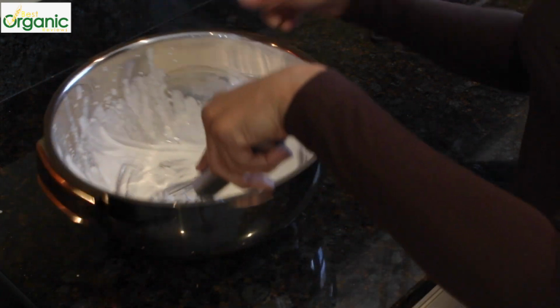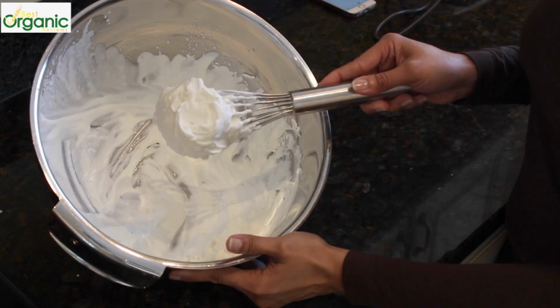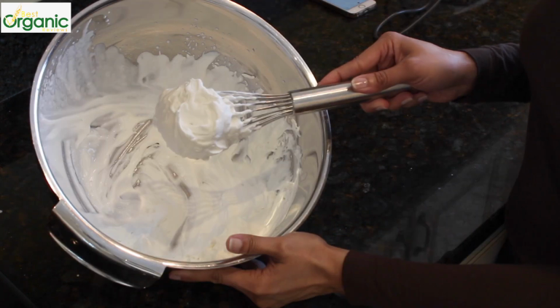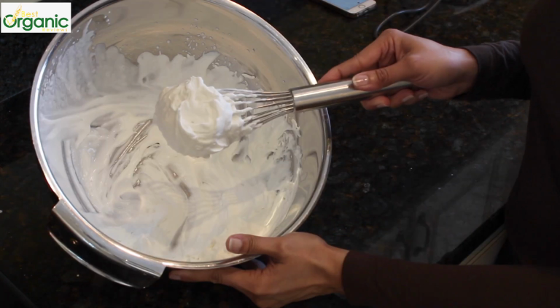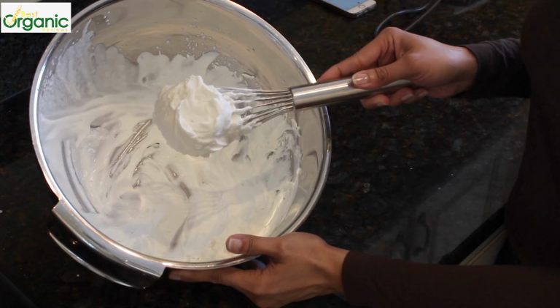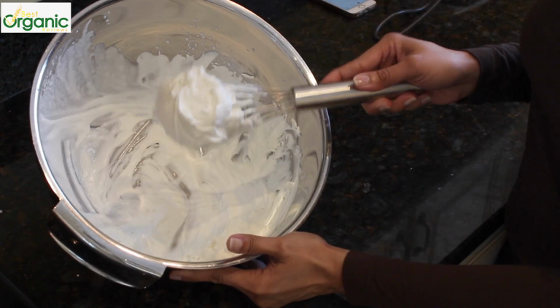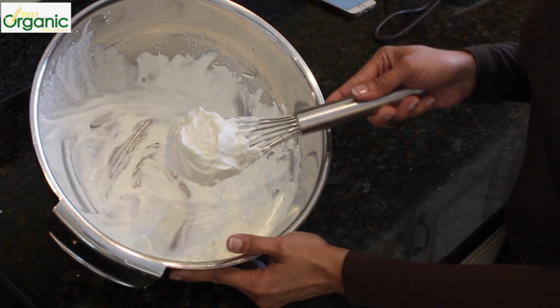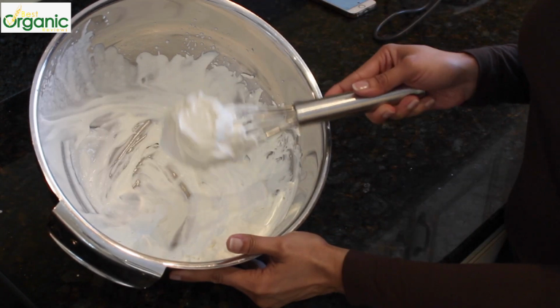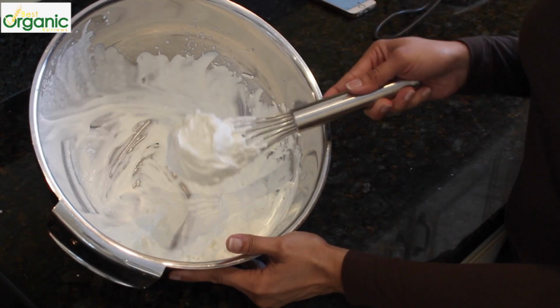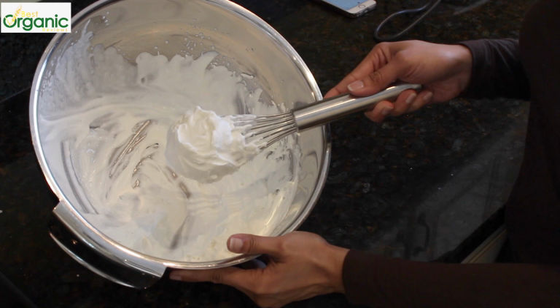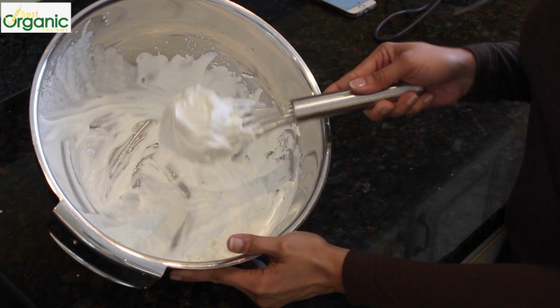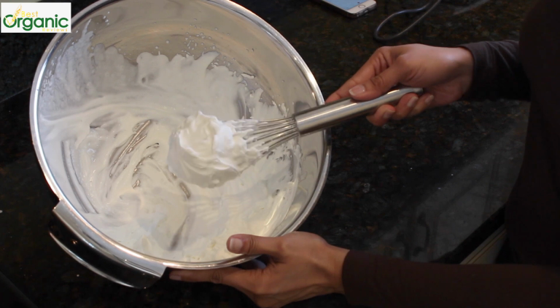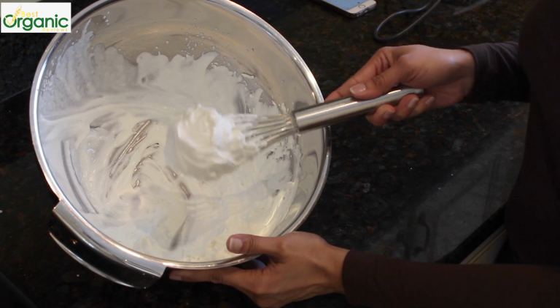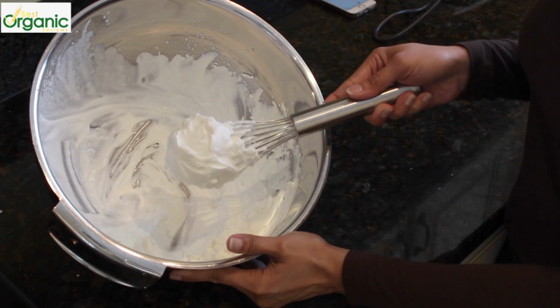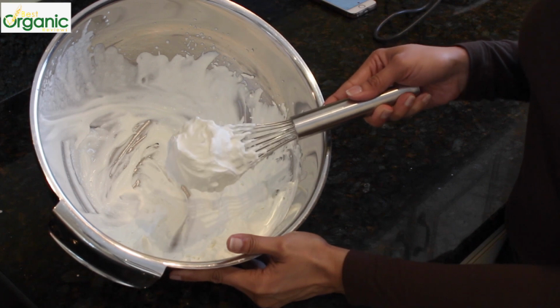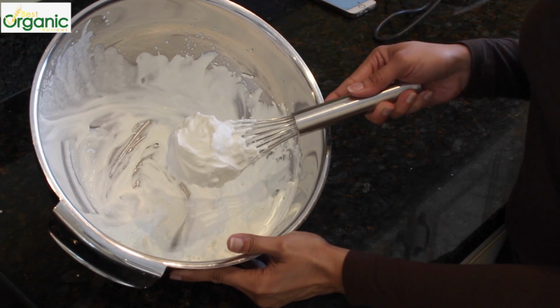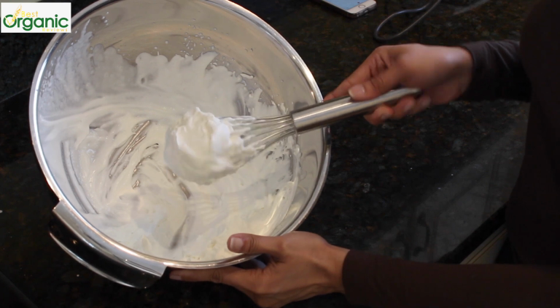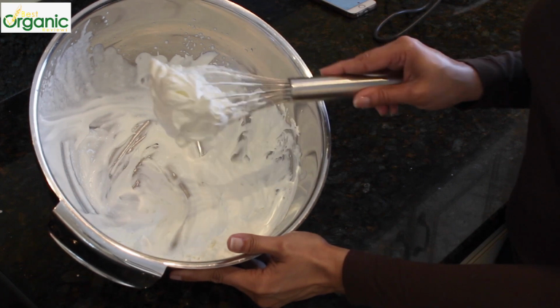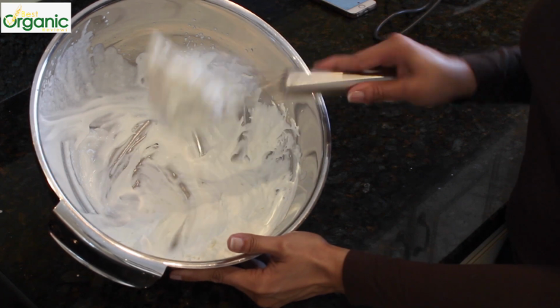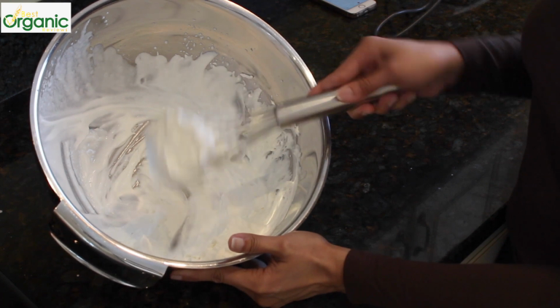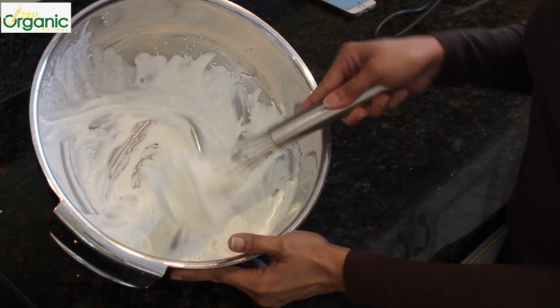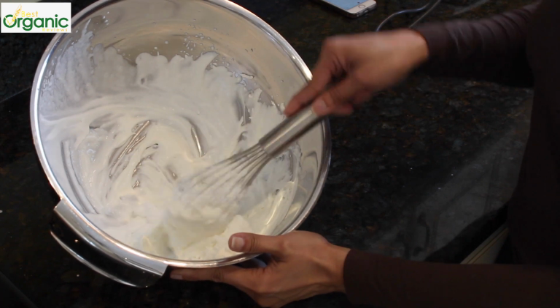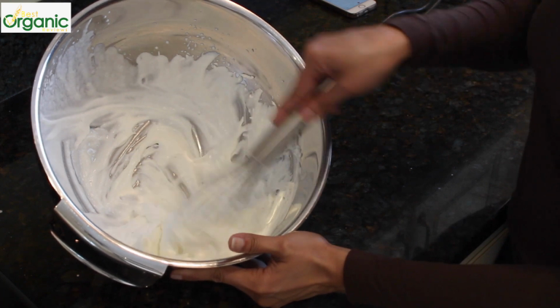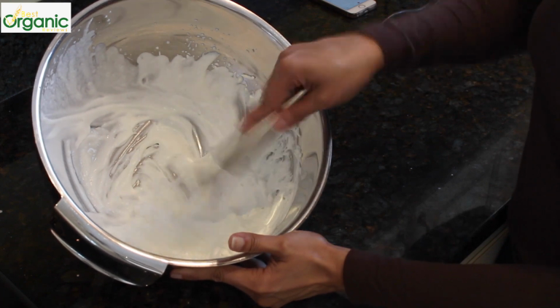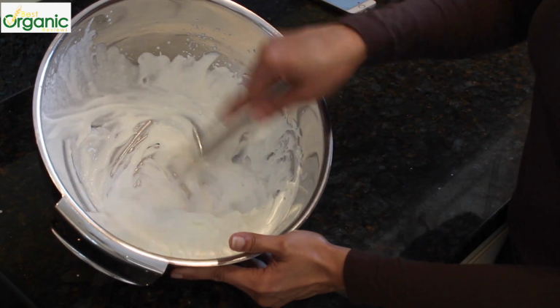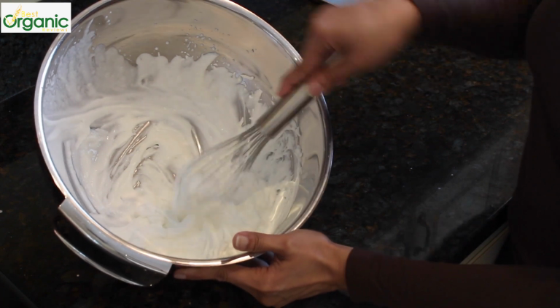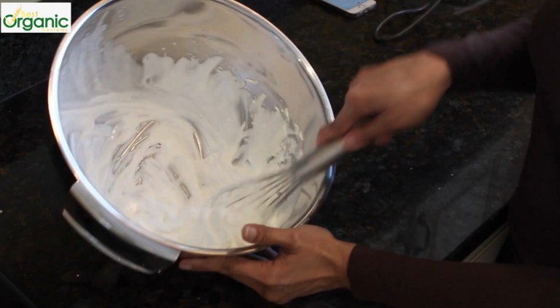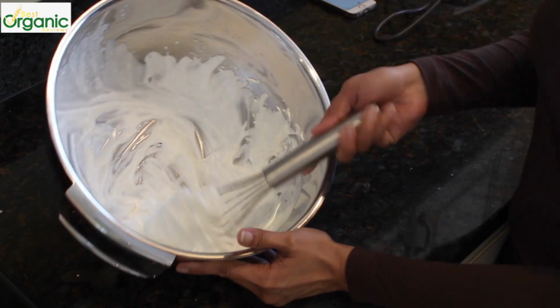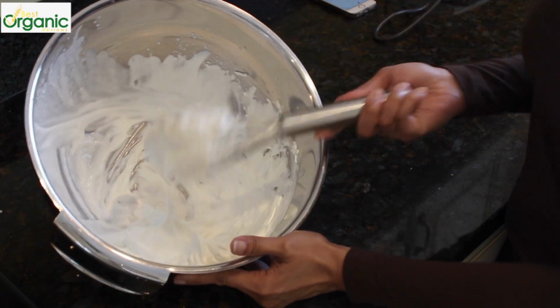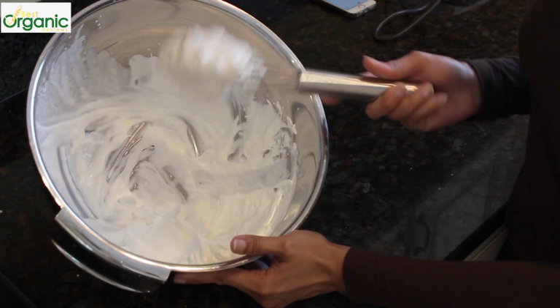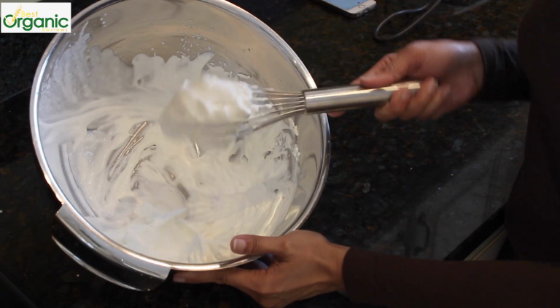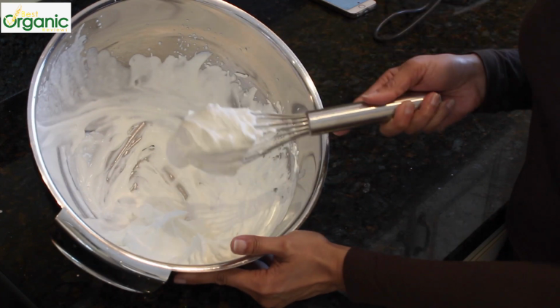That was exactly a minute and 30 seconds. I have beautiful whipped cream and I got an arm workout.